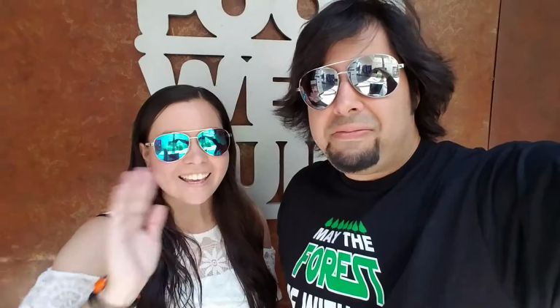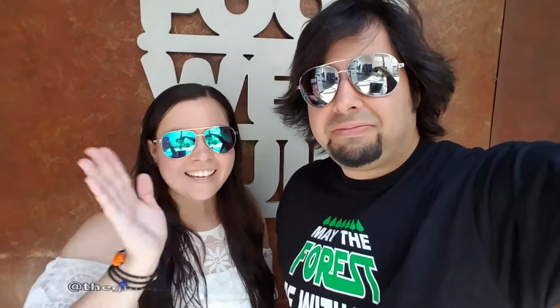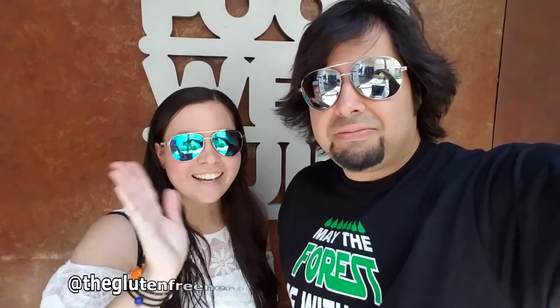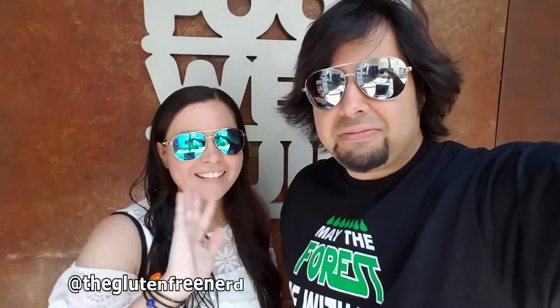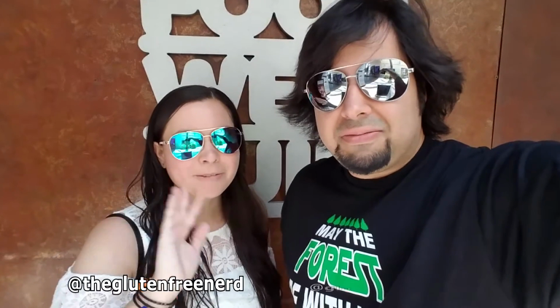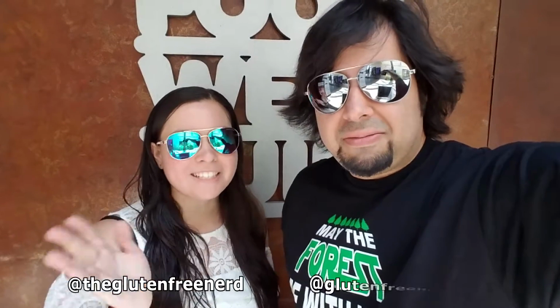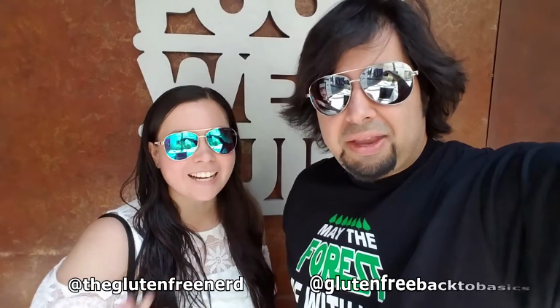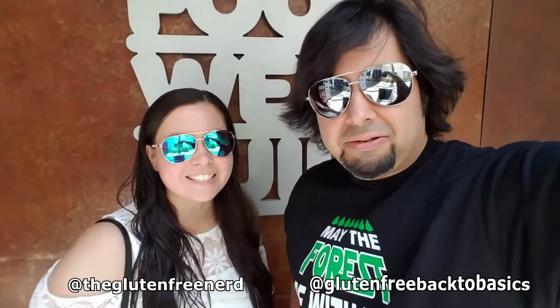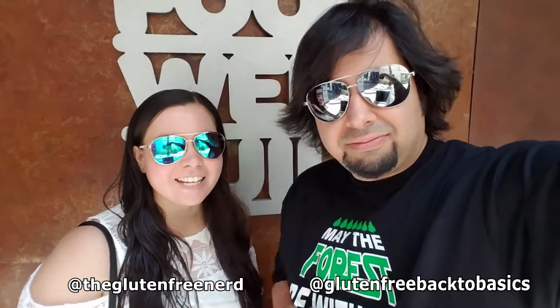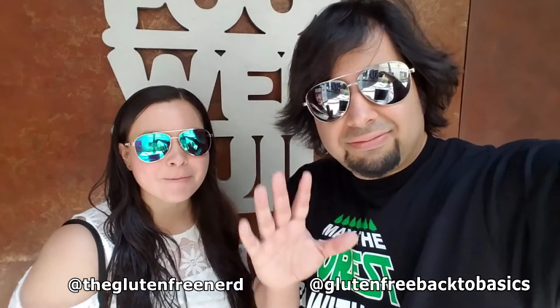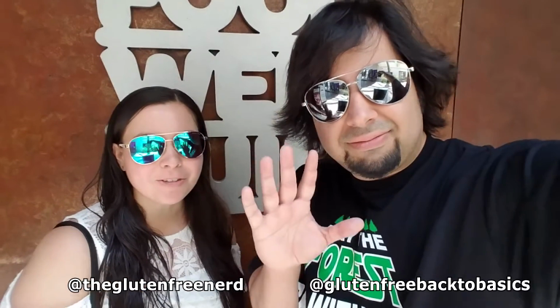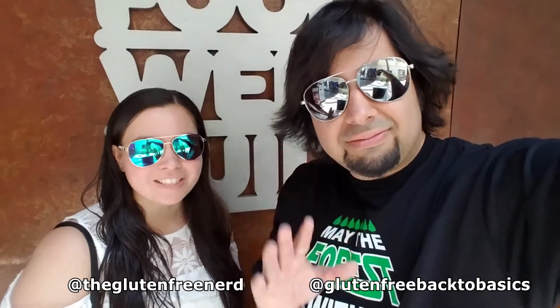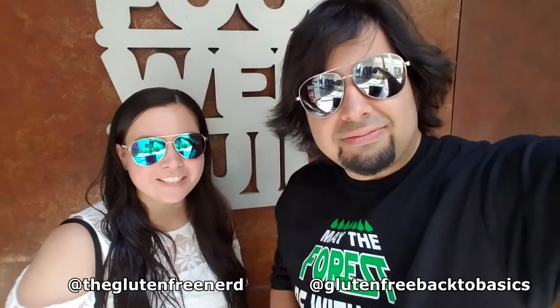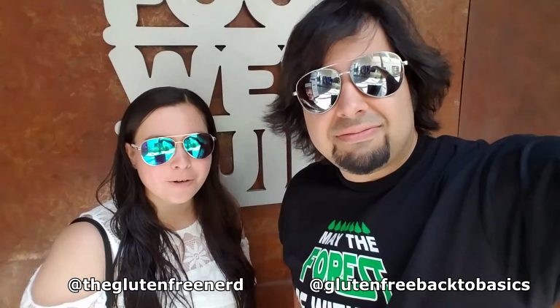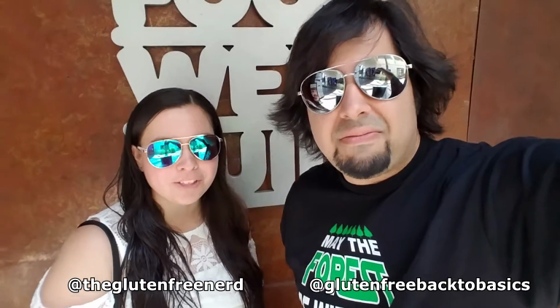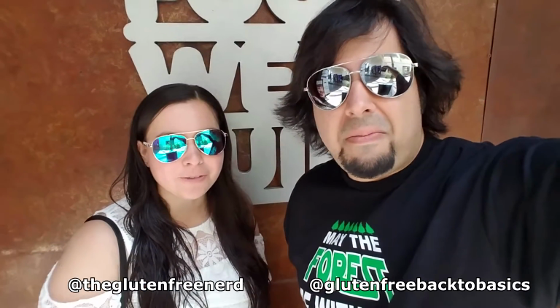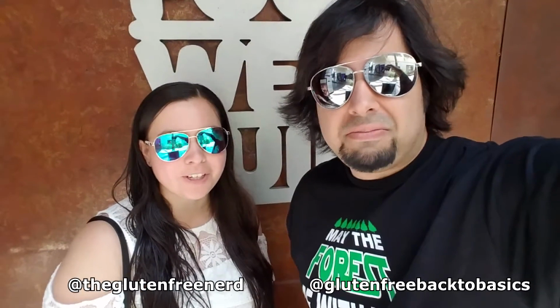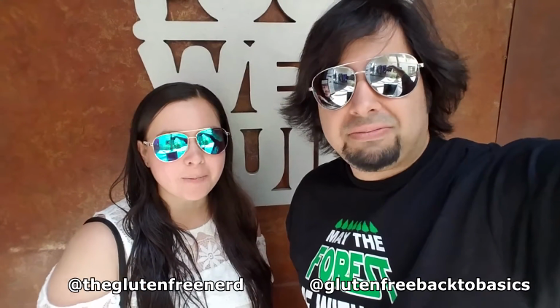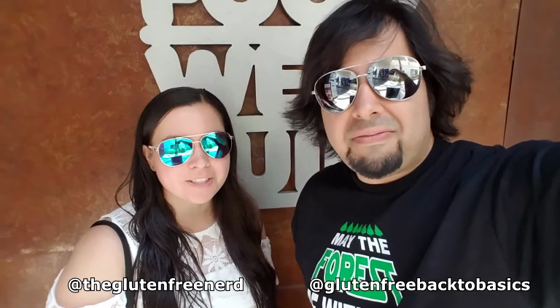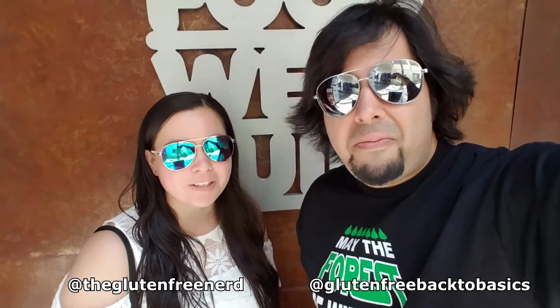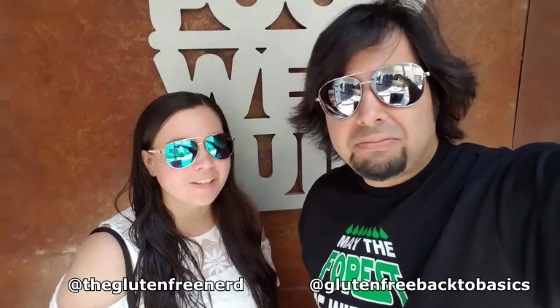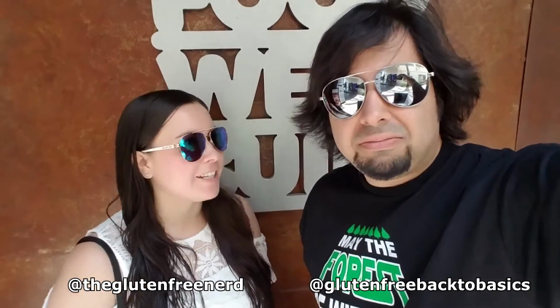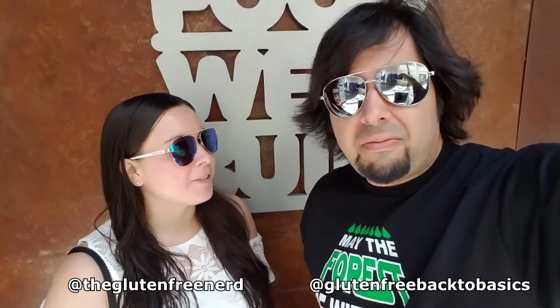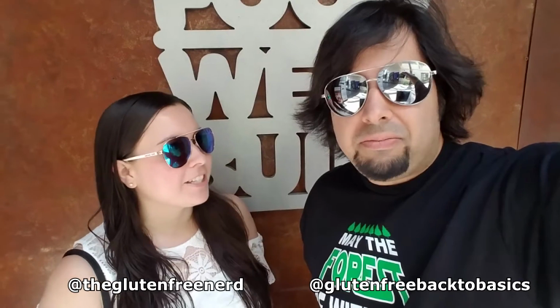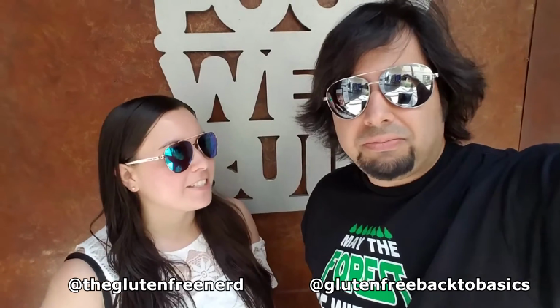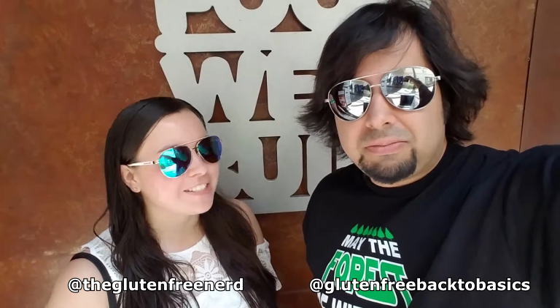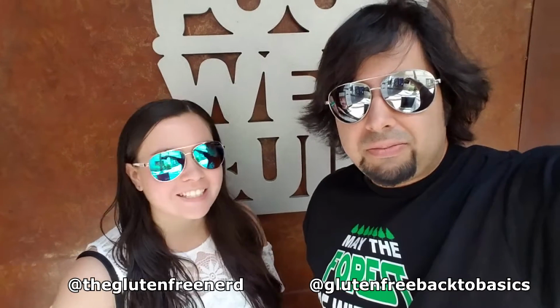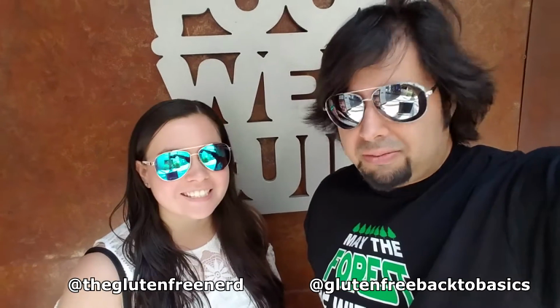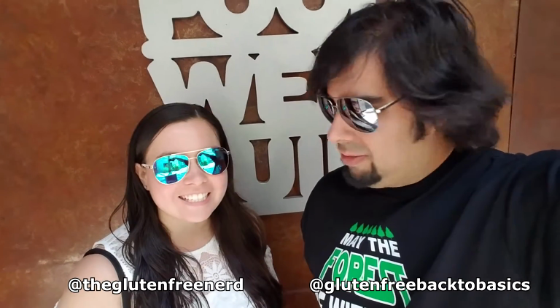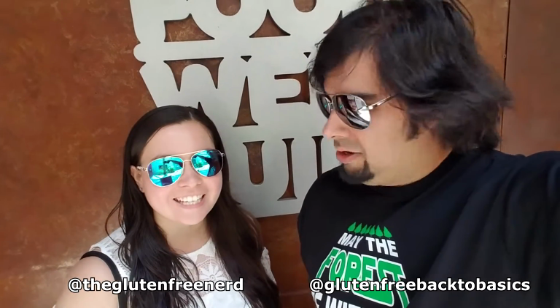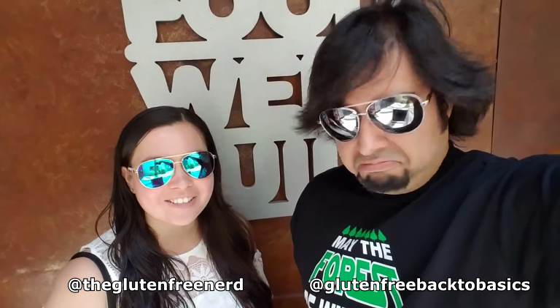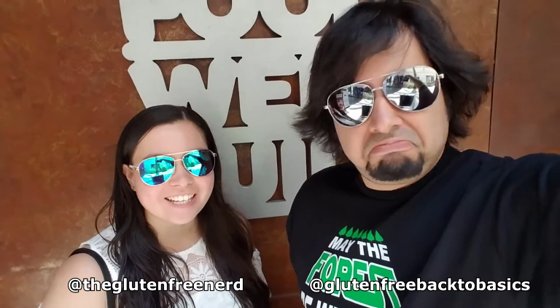Hey guys, we're at Stacked today. I'm so excited to go over gluten-free options with you guys while Jess is visiting San Diego.